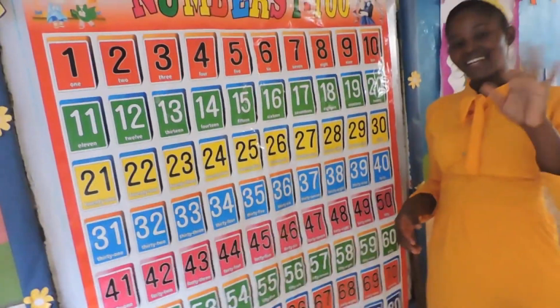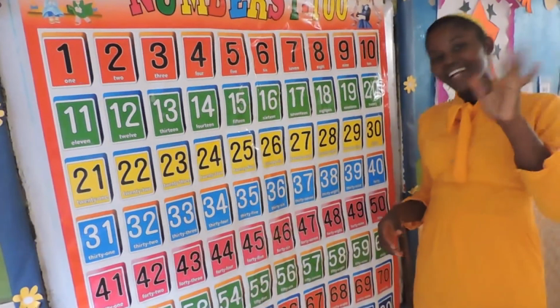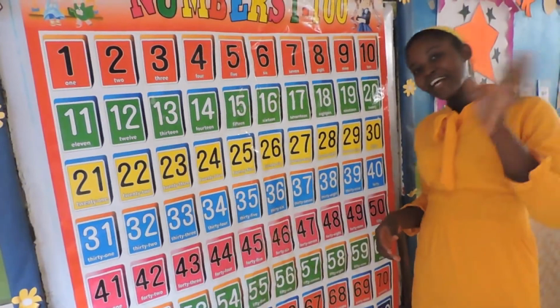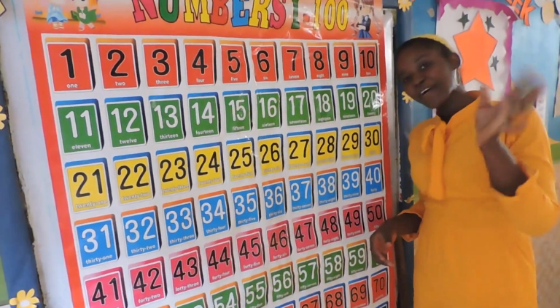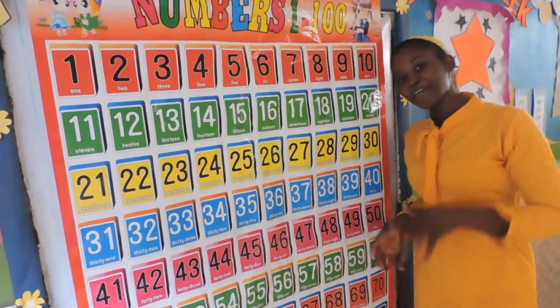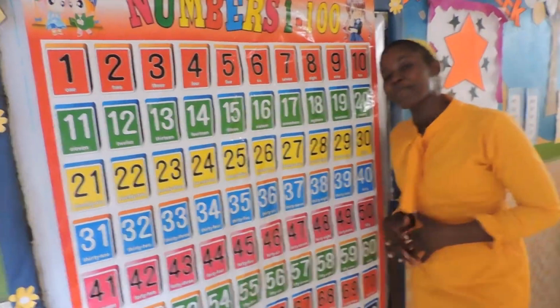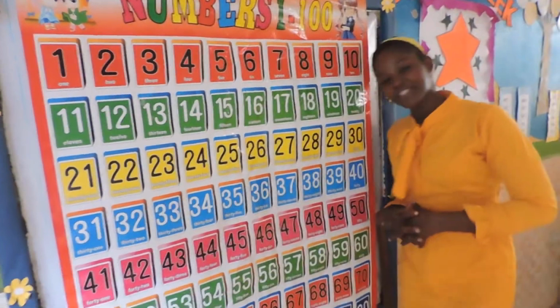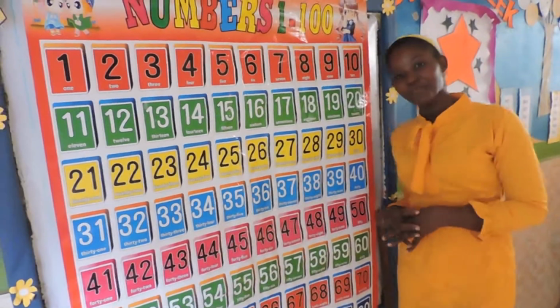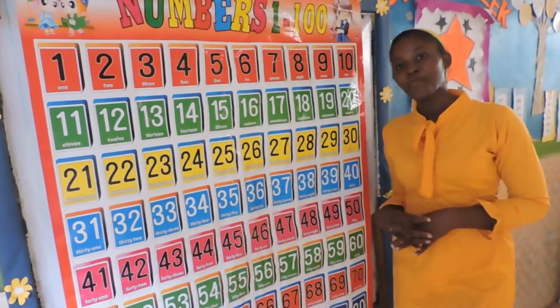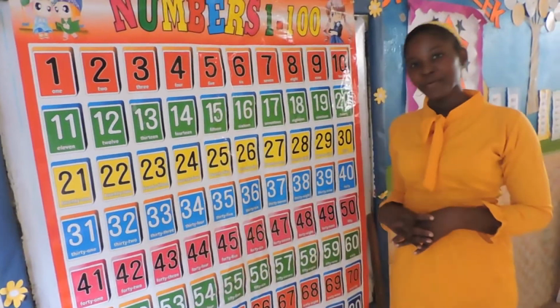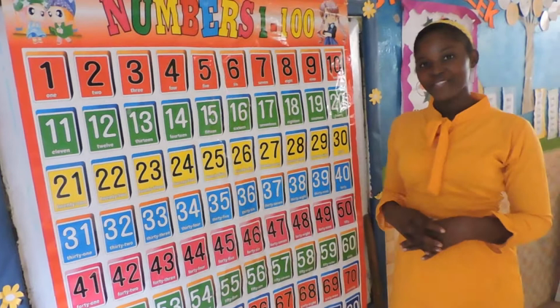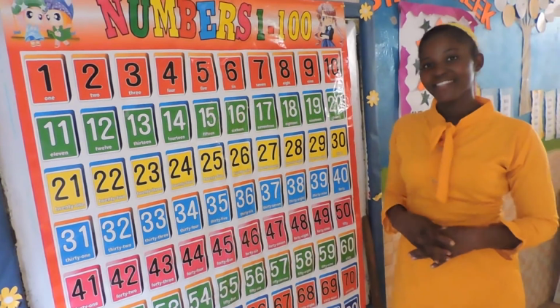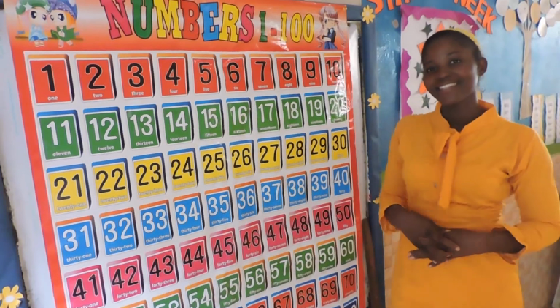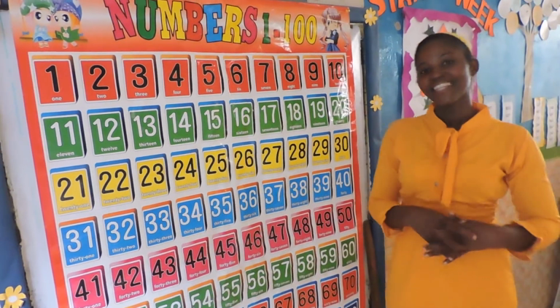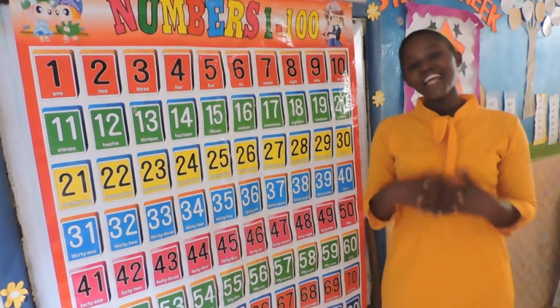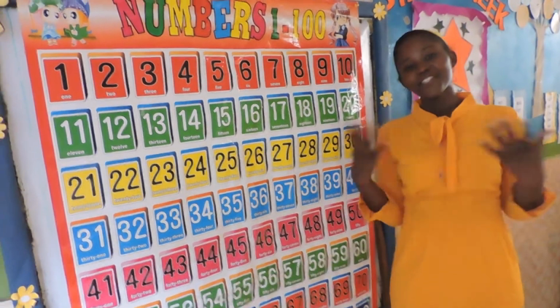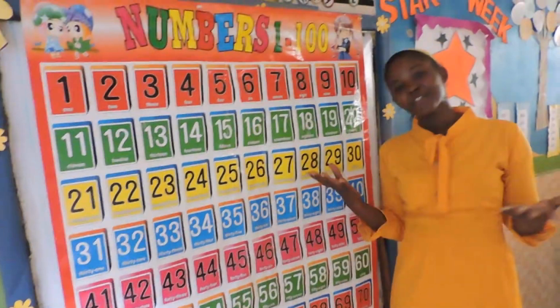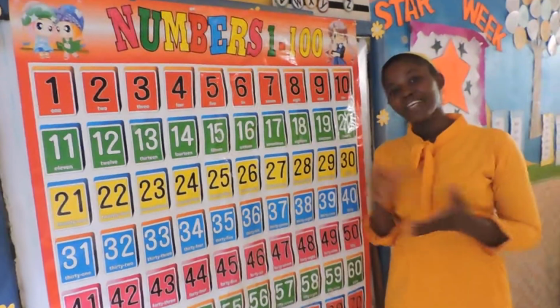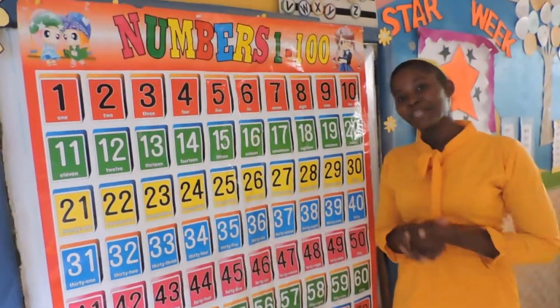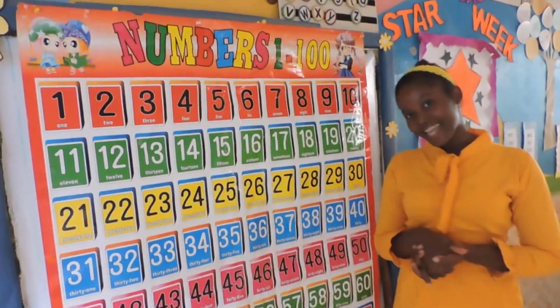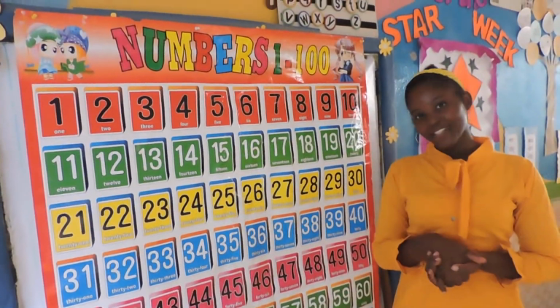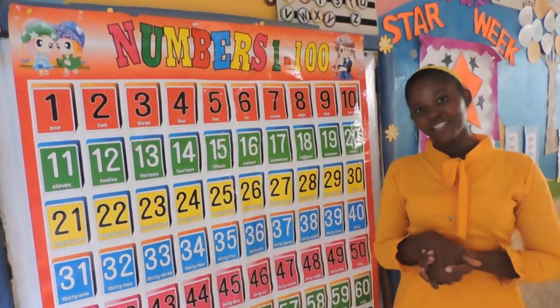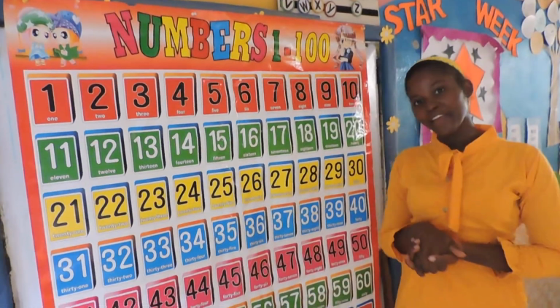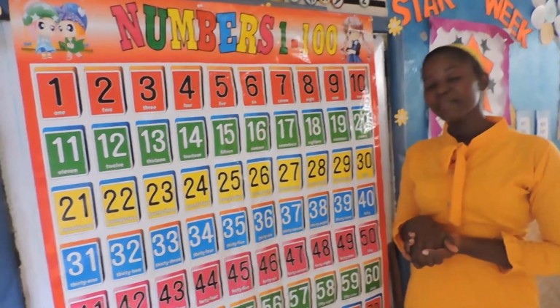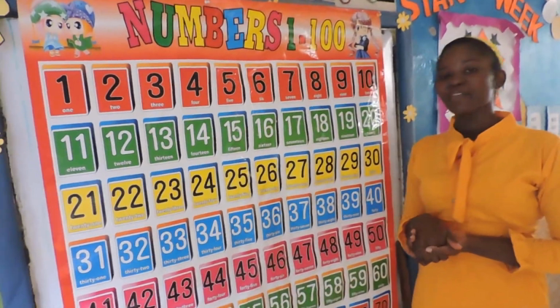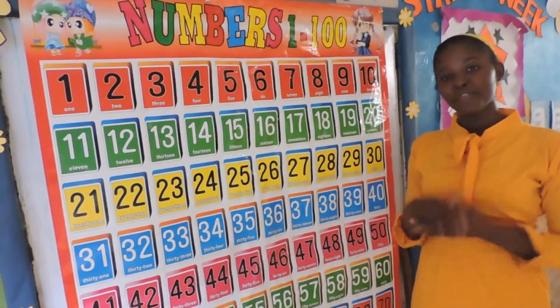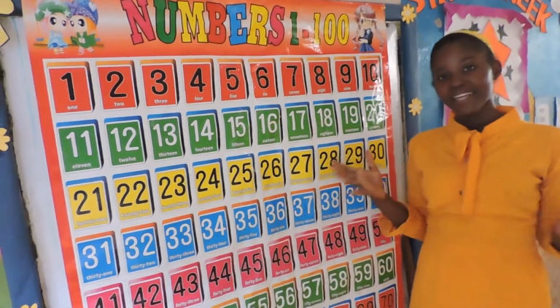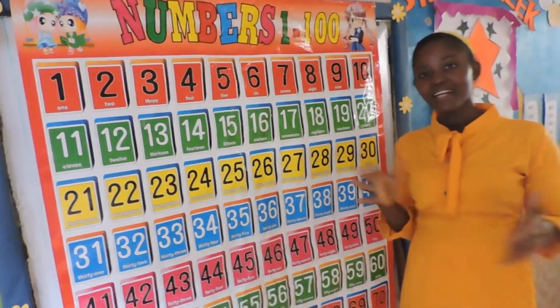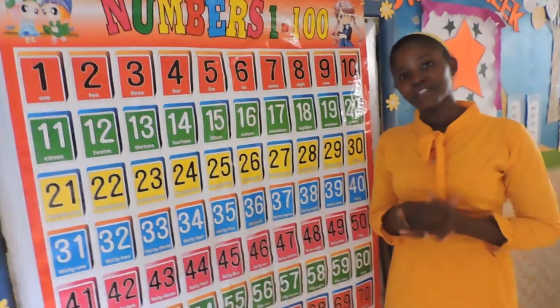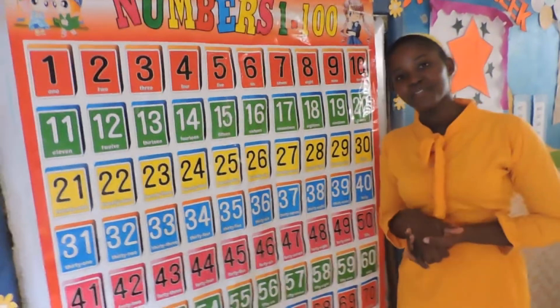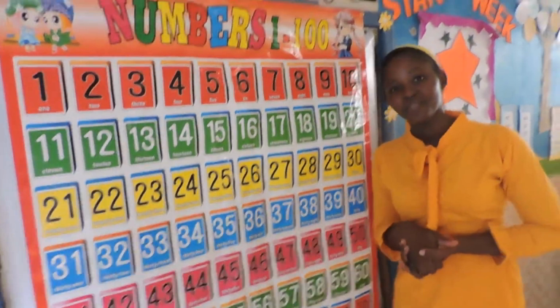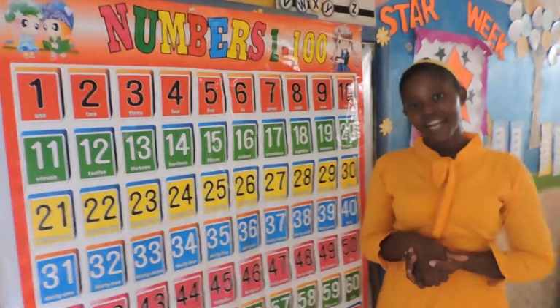Hello, my wonderful bookers. It's good to be here again today. We thank God for the gift of life.